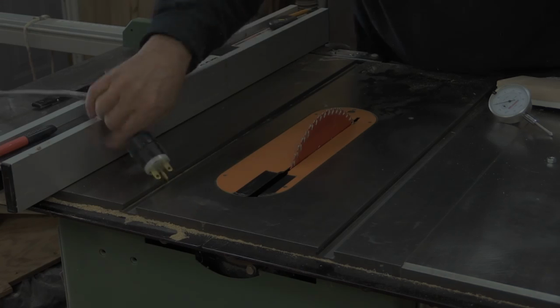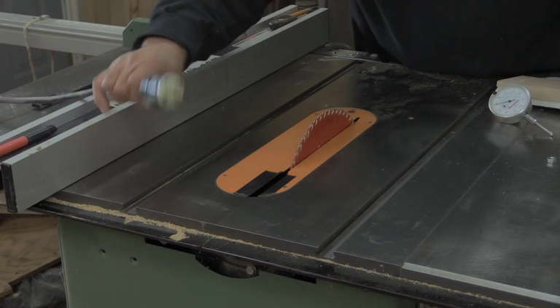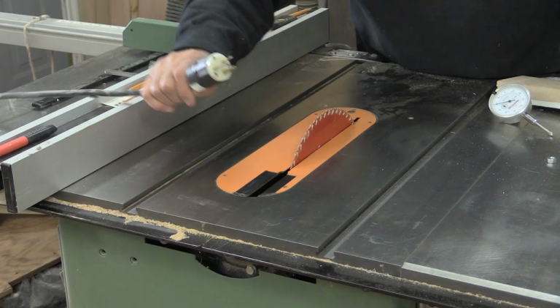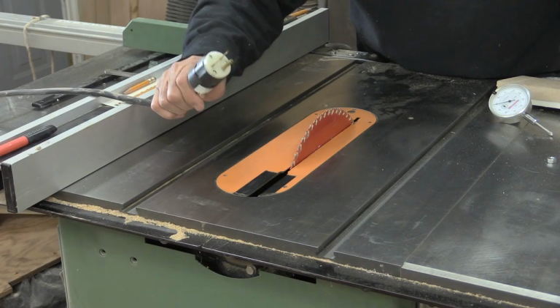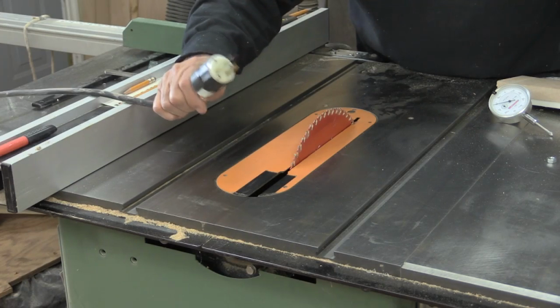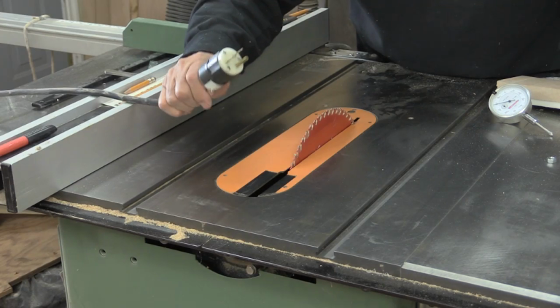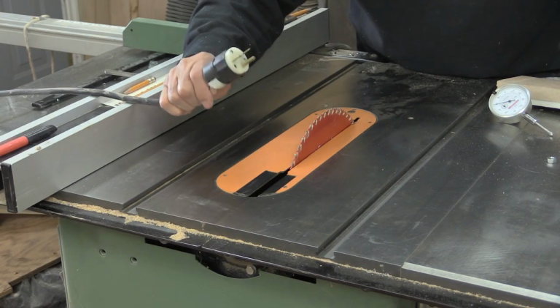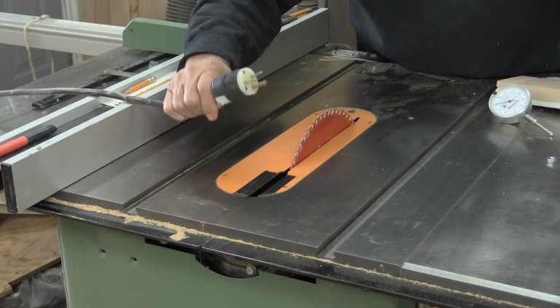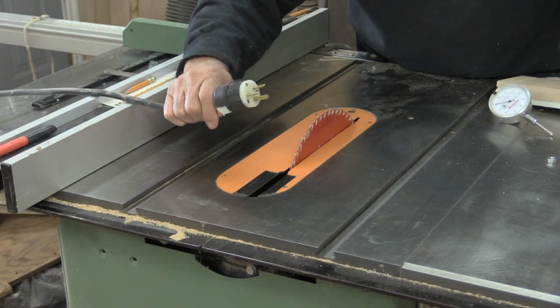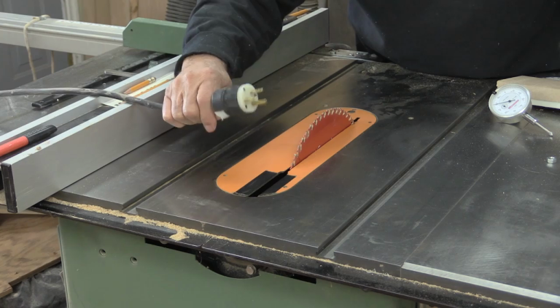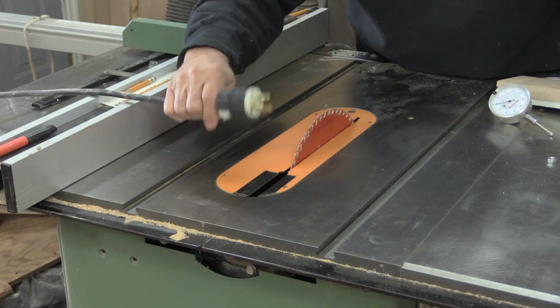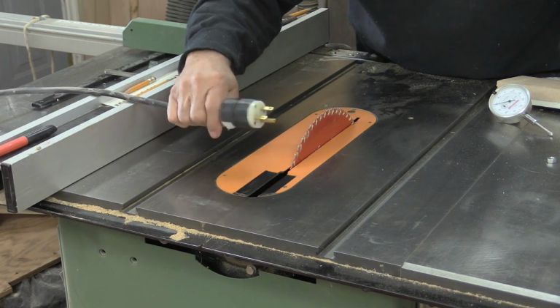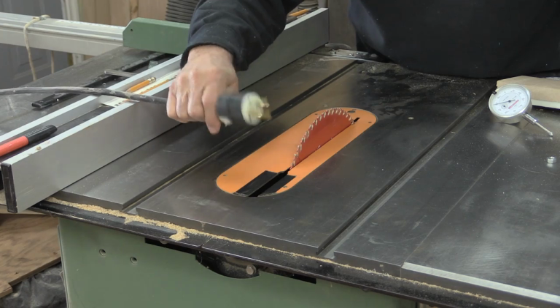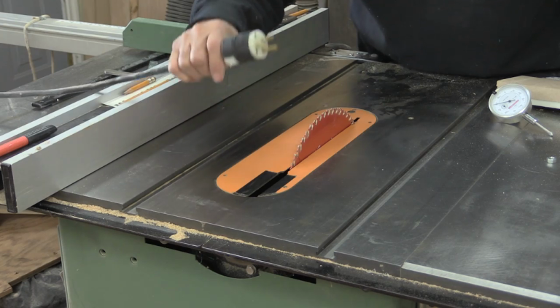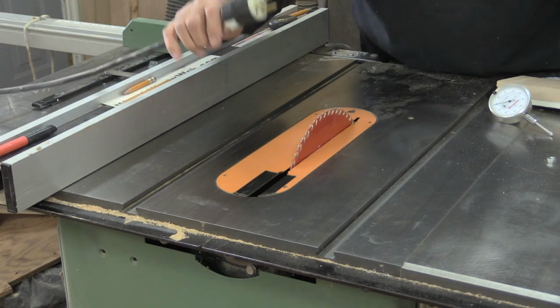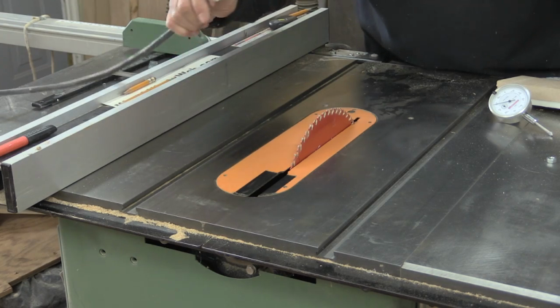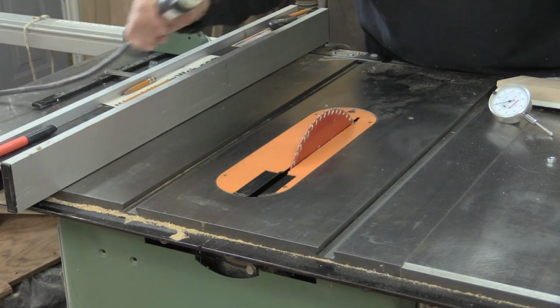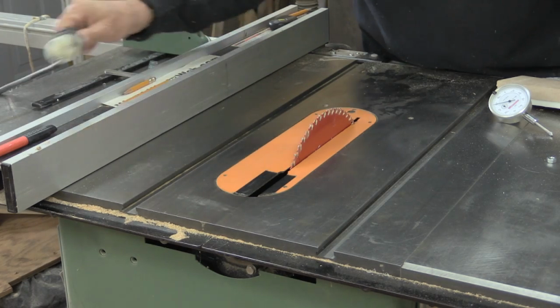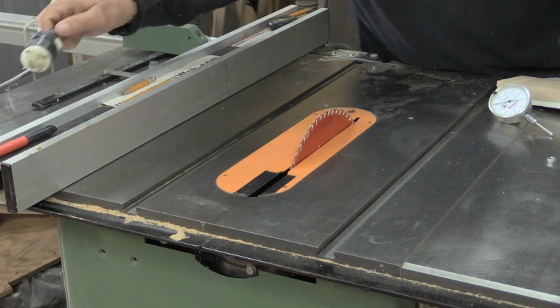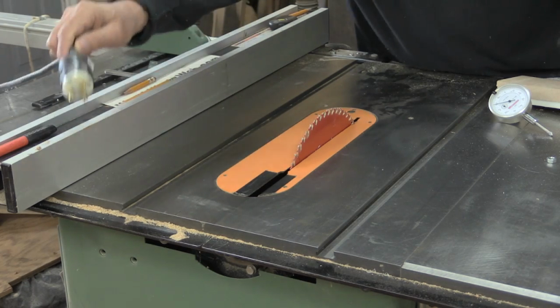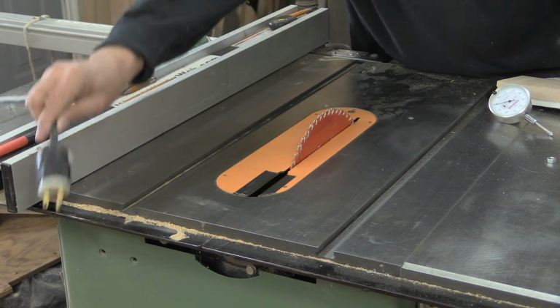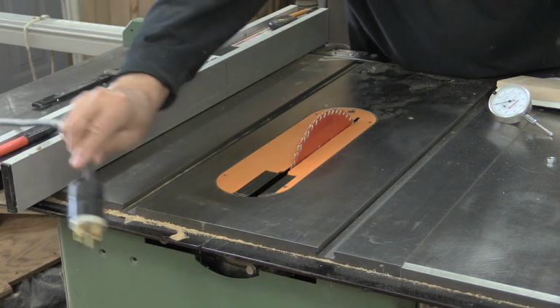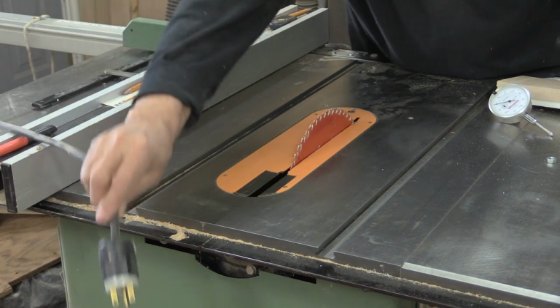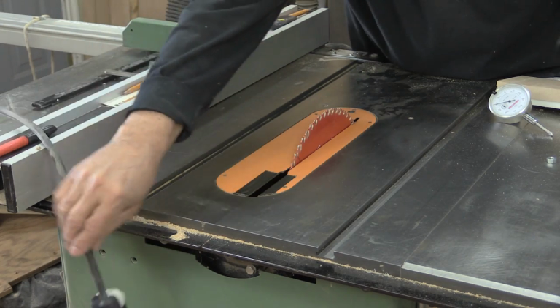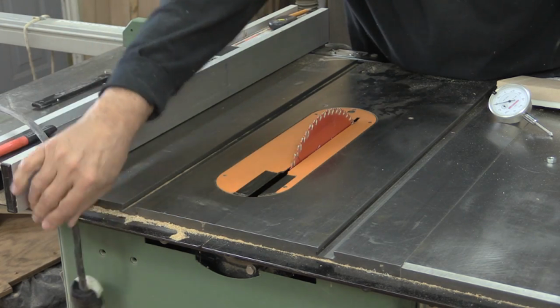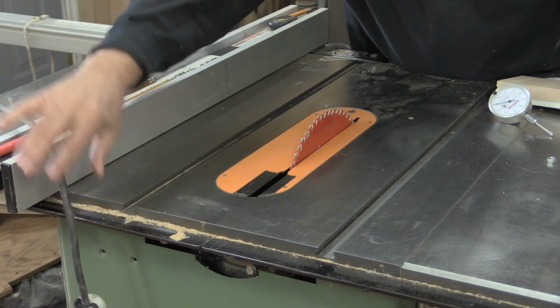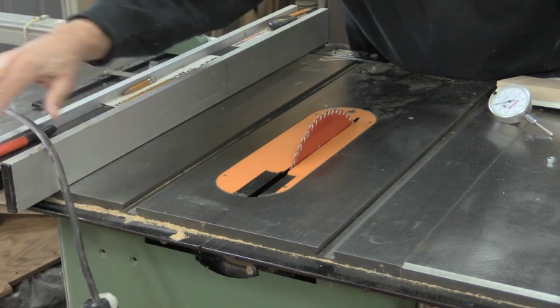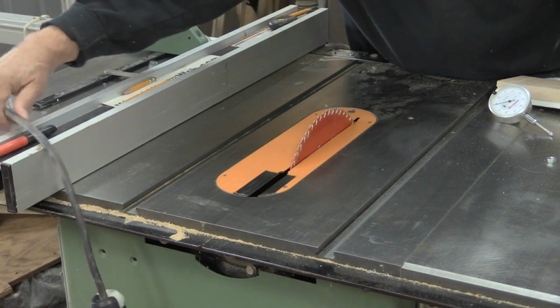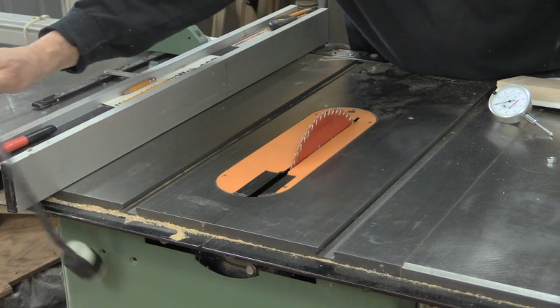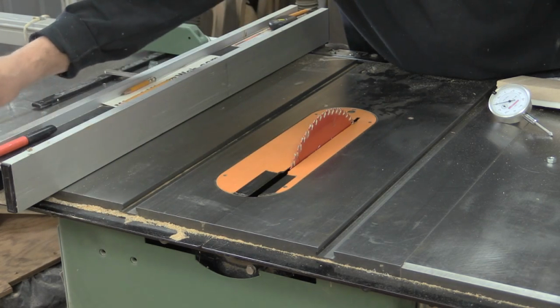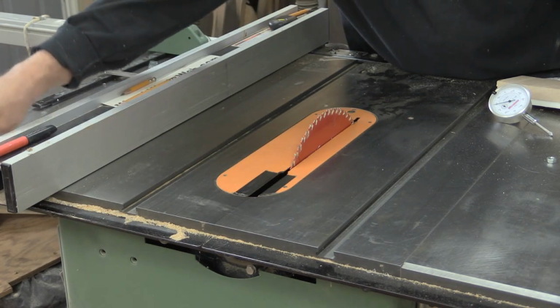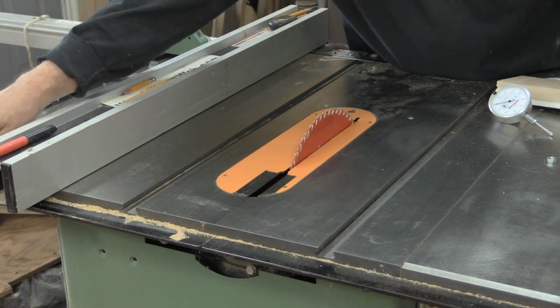Now you want to make sure that the table saw is unplugged for the next thing that you're going to be doing.